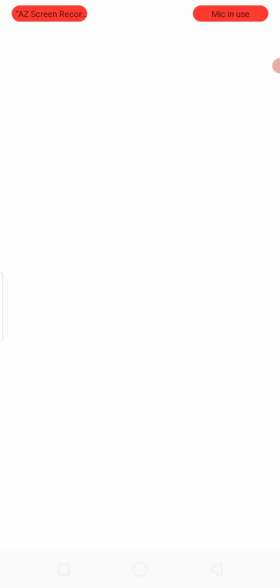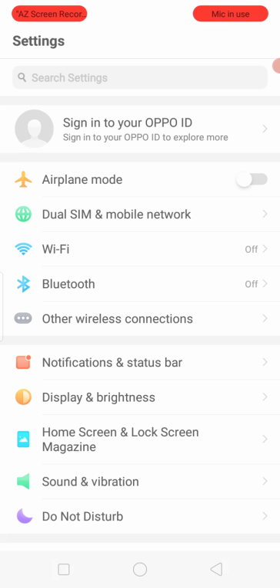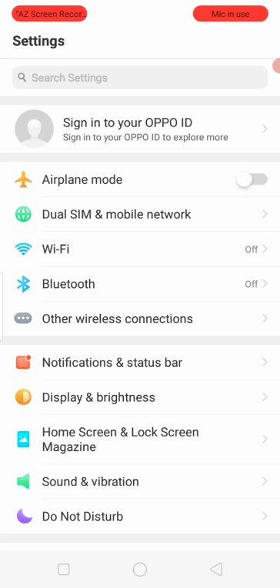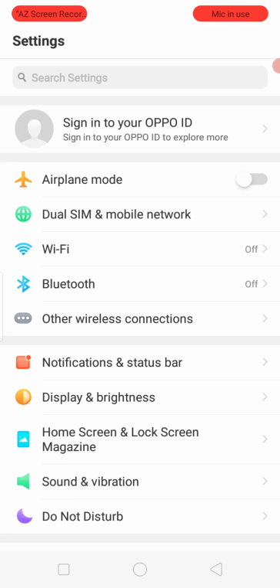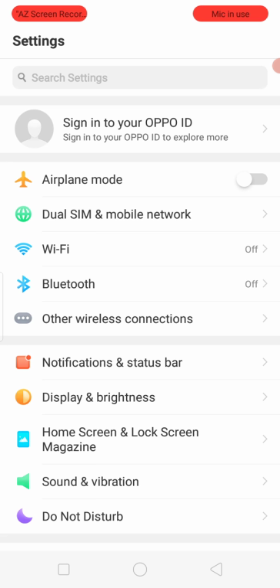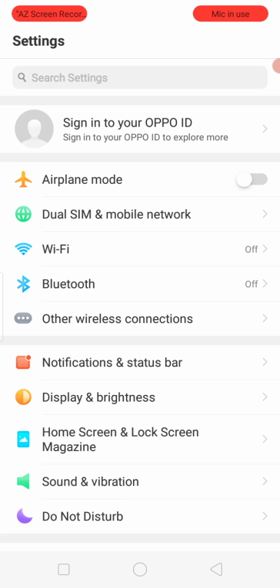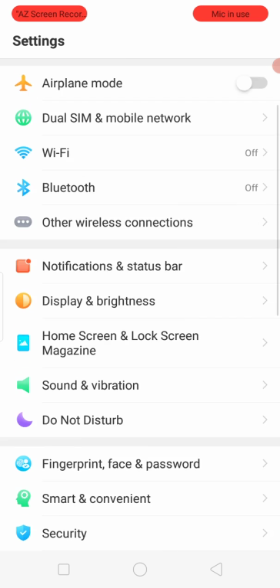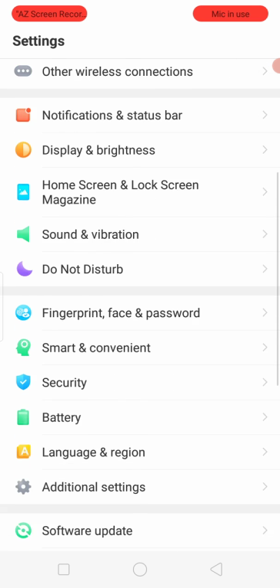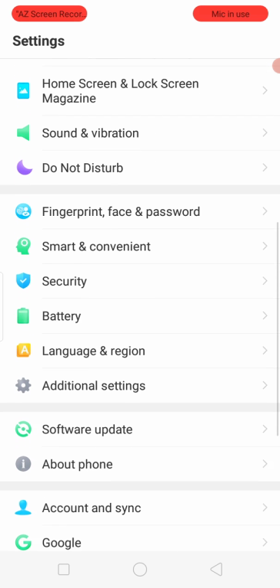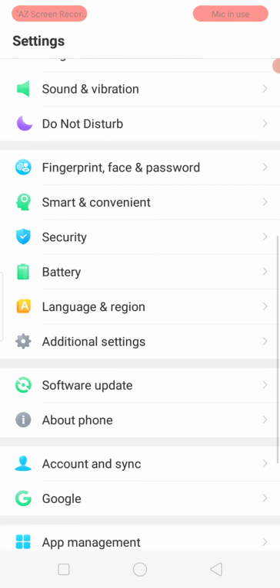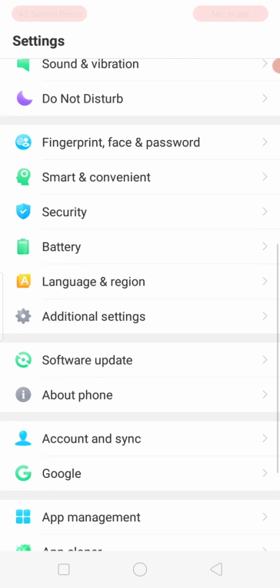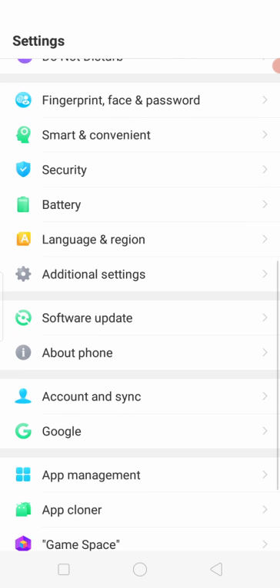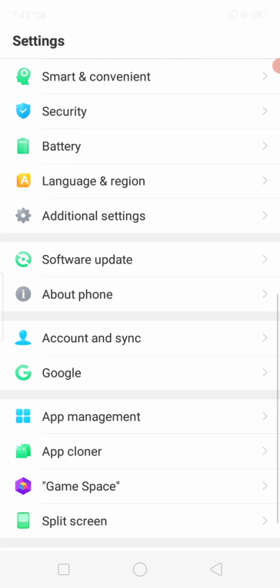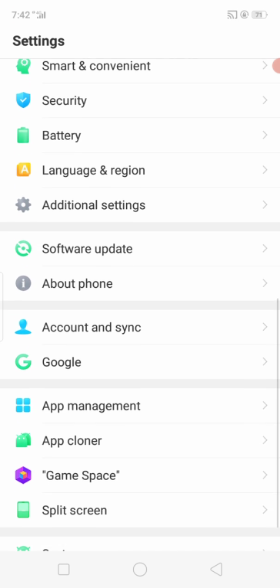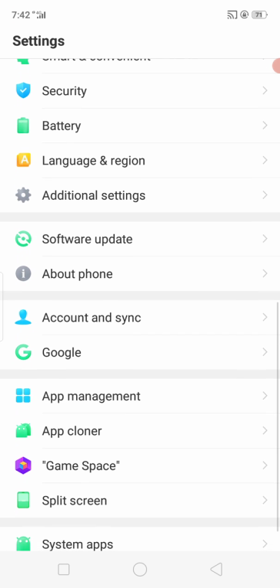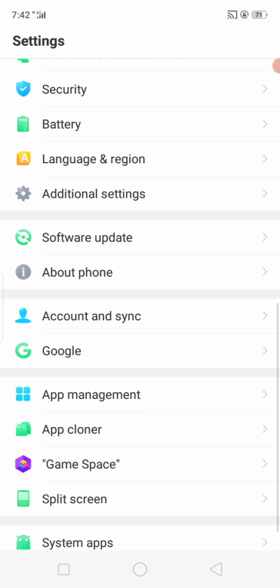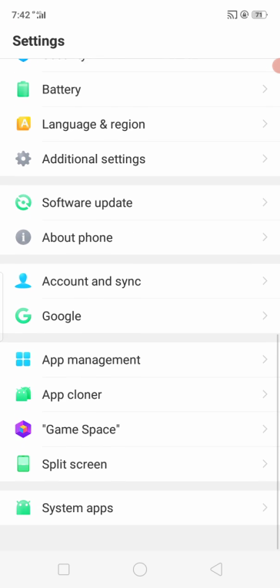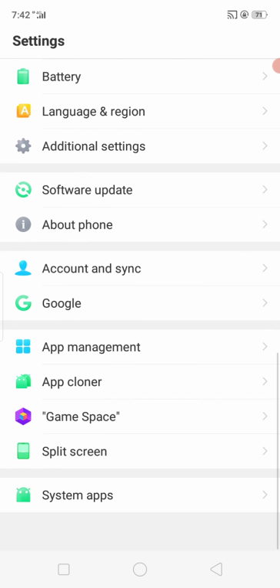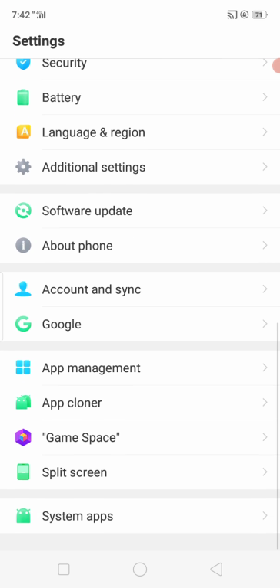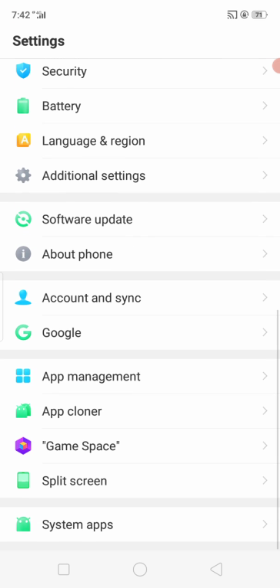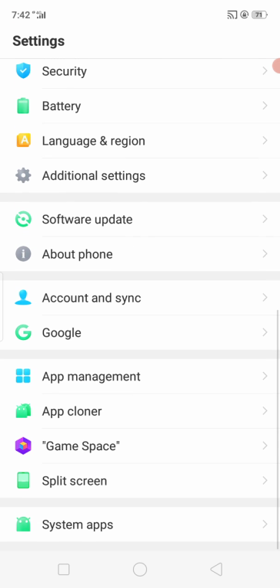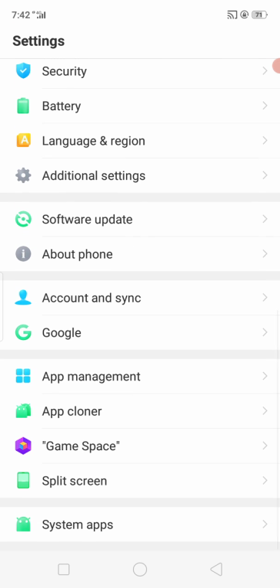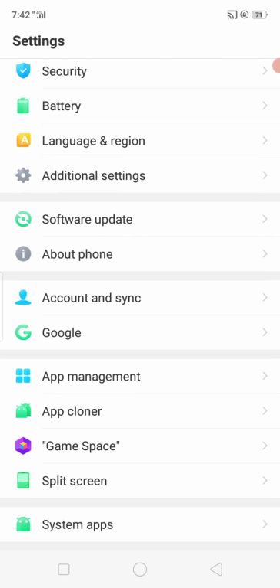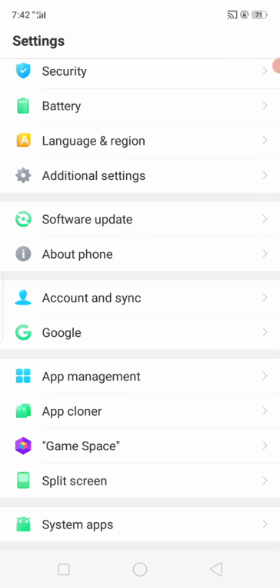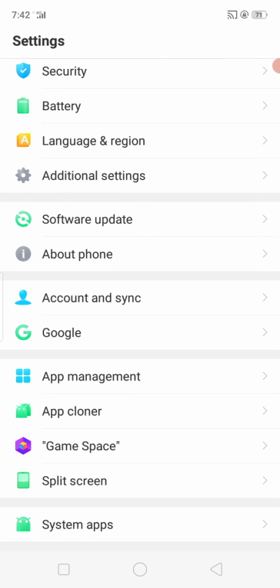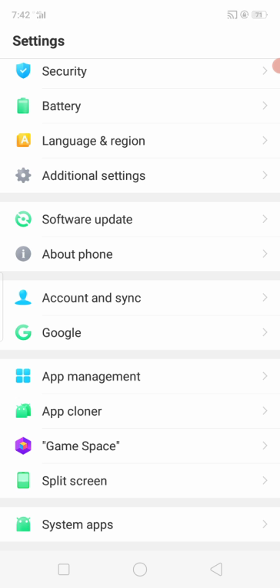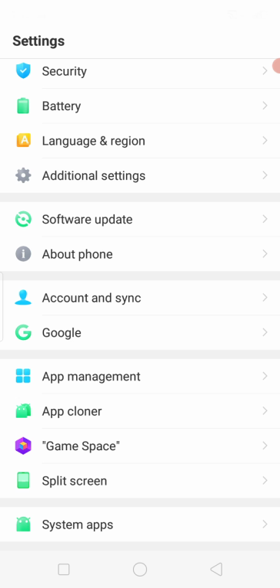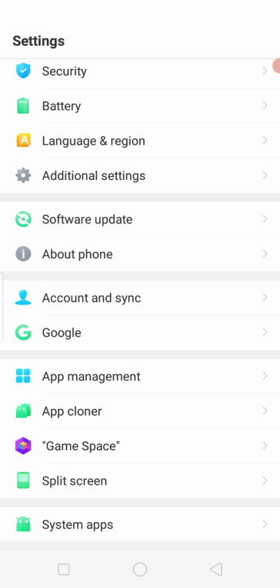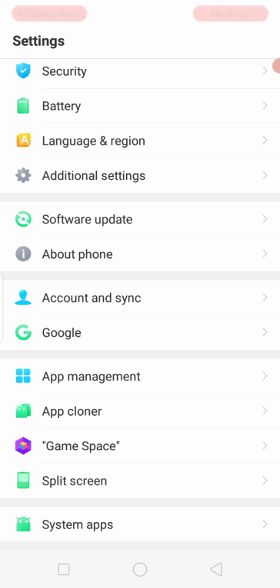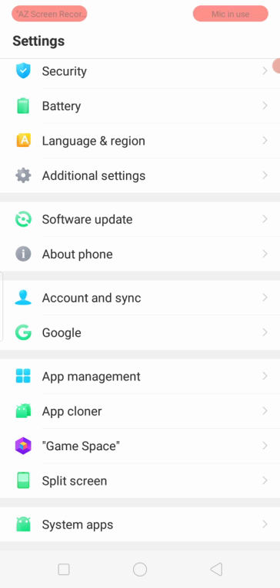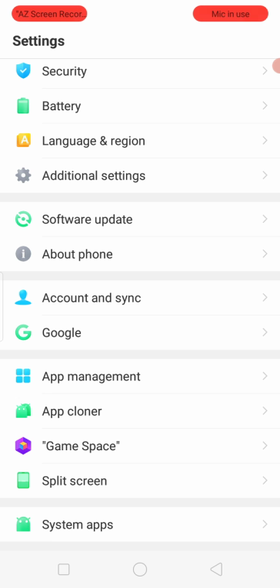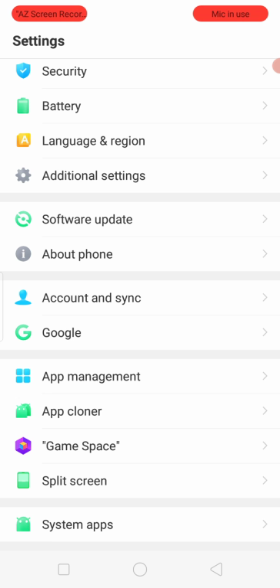If you are using an iPhone, tap on General, then tap on iPhone Storage, and search for Snapchat. Offload your Snapchat application.